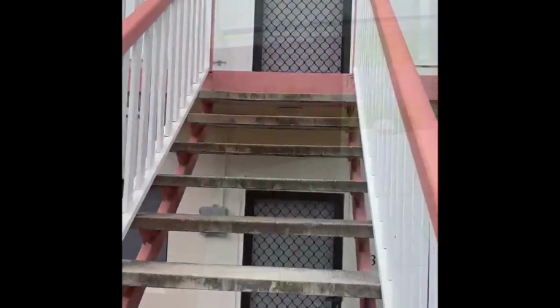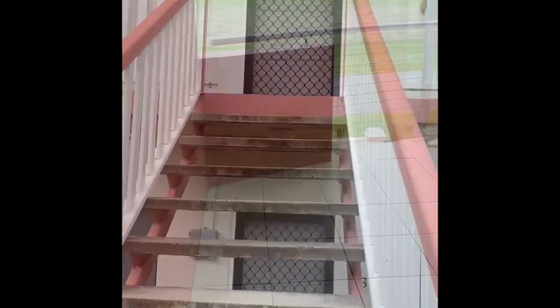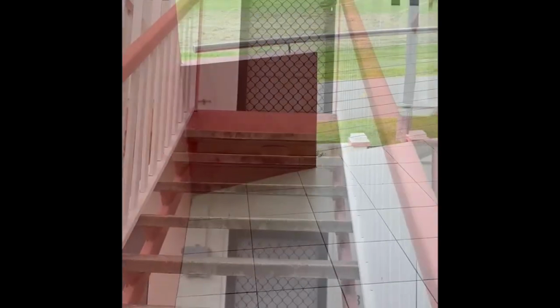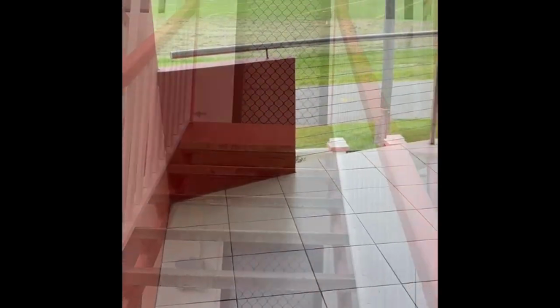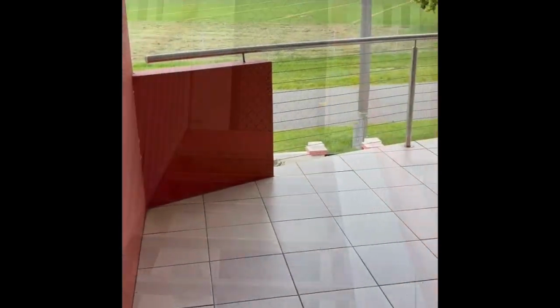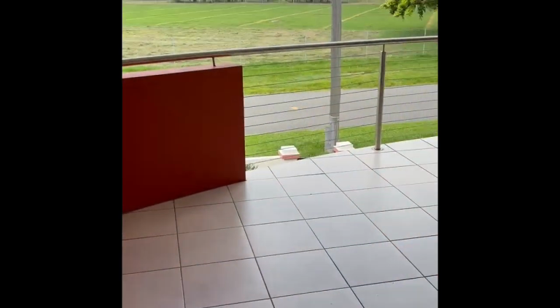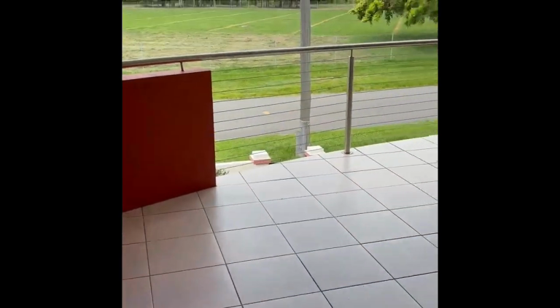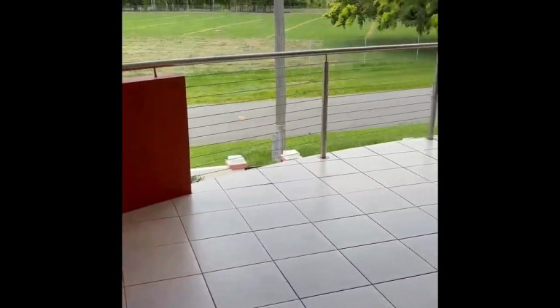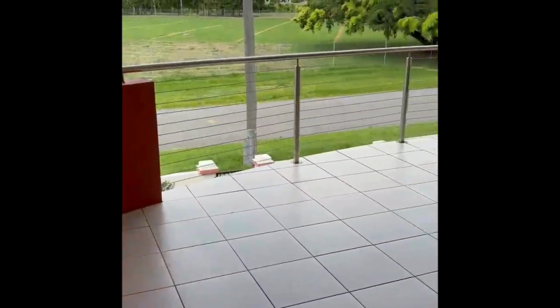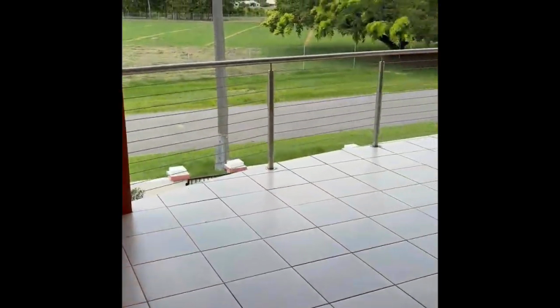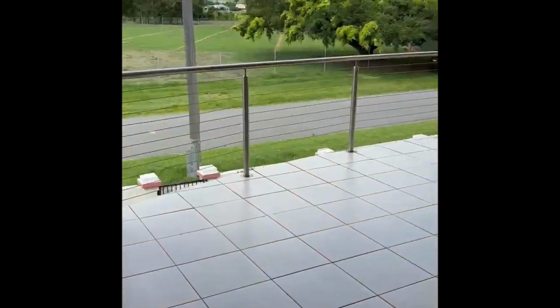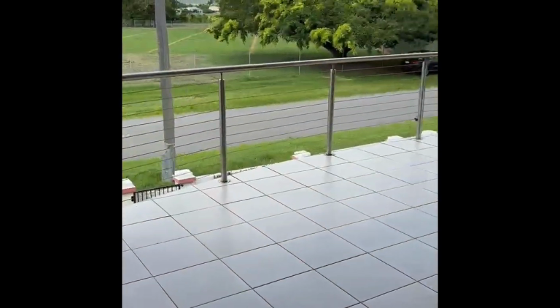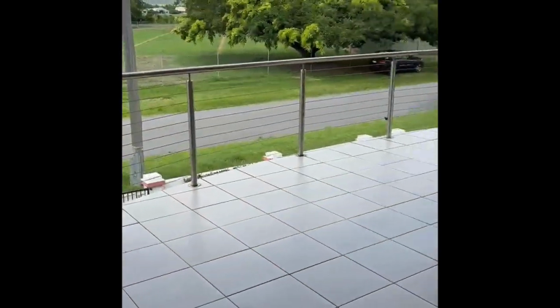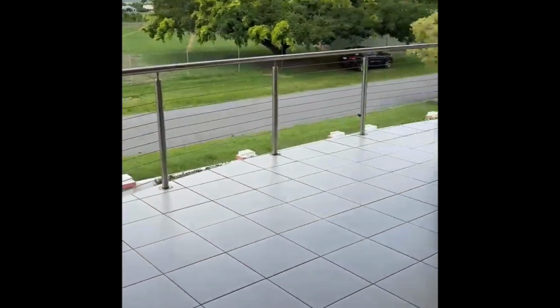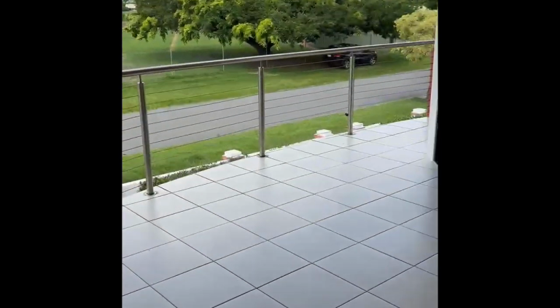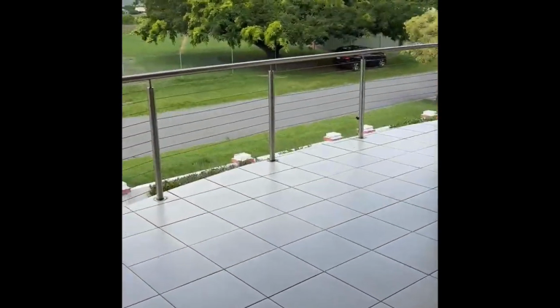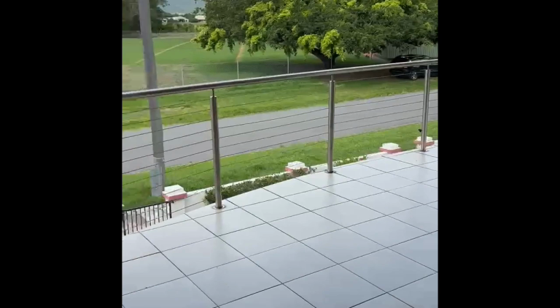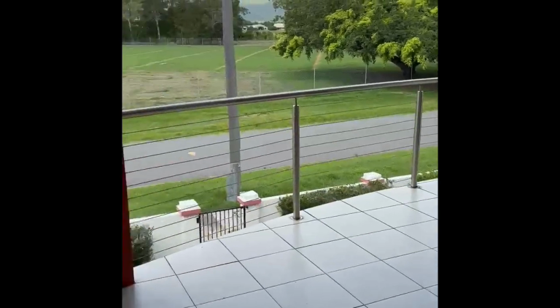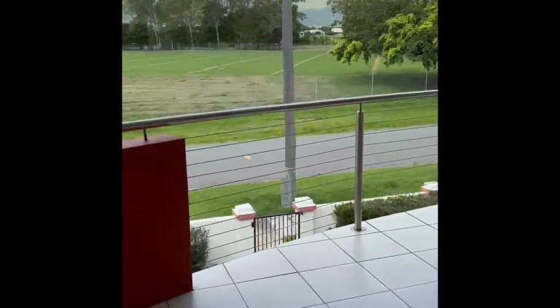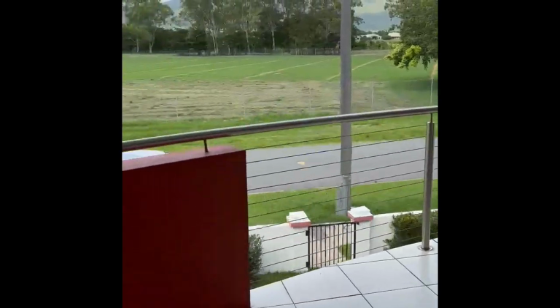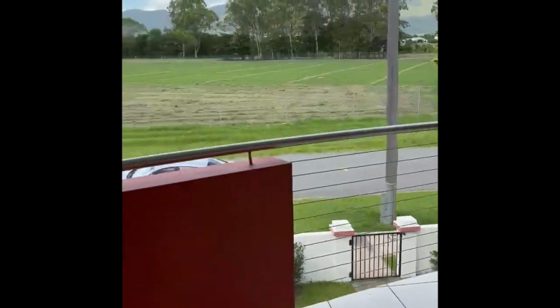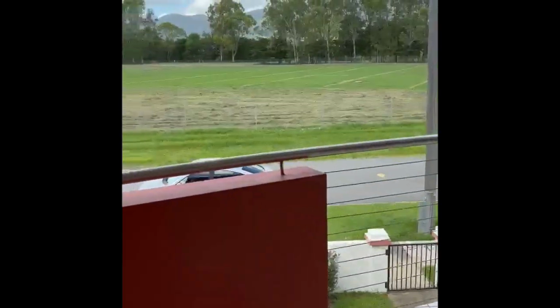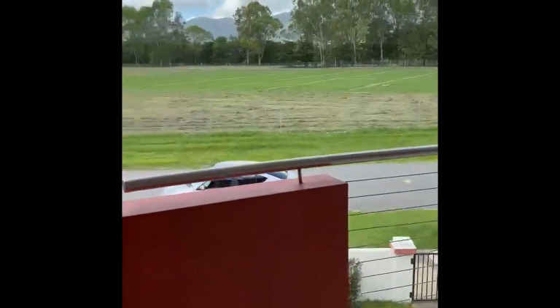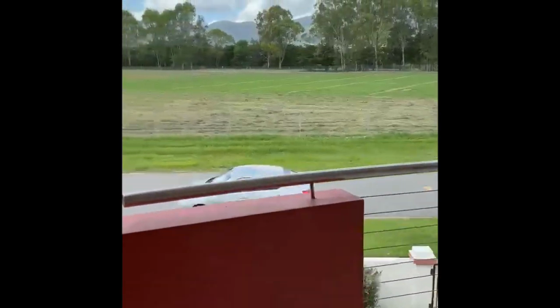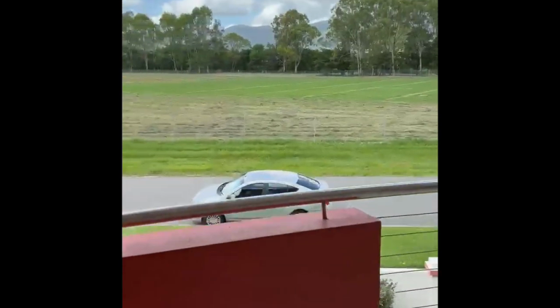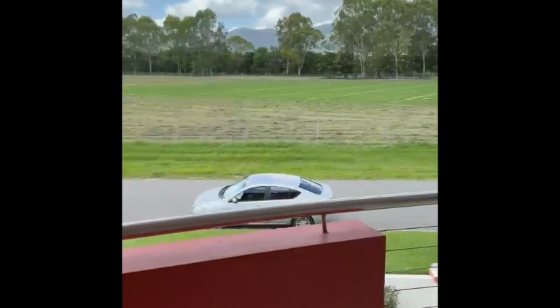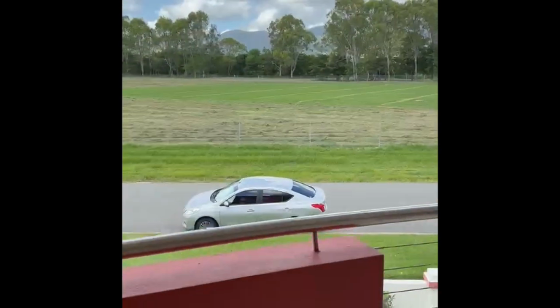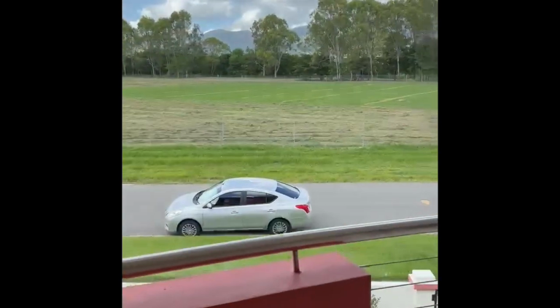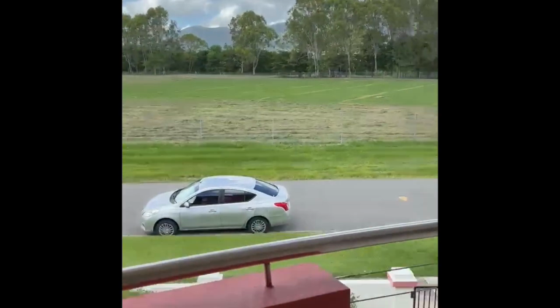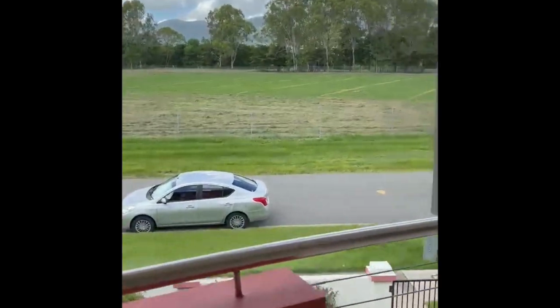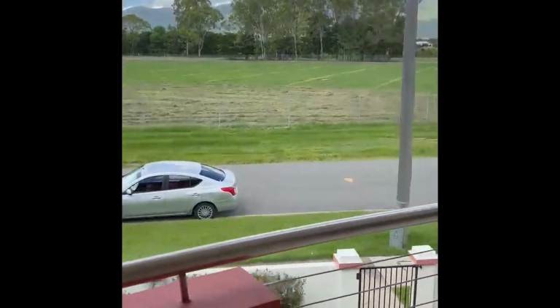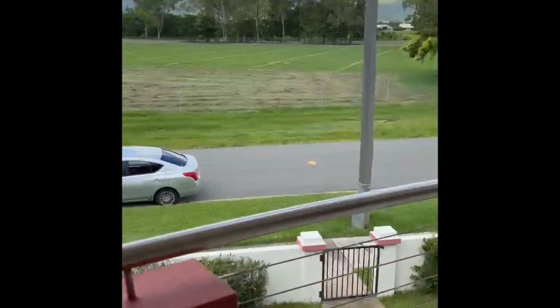So we're on the tile patio, looking out.